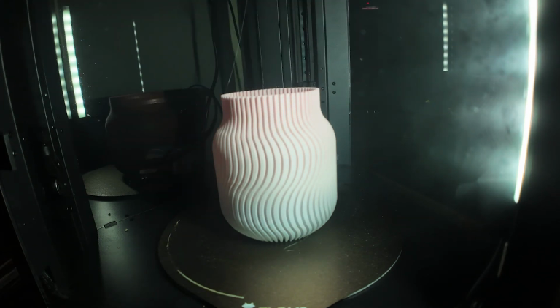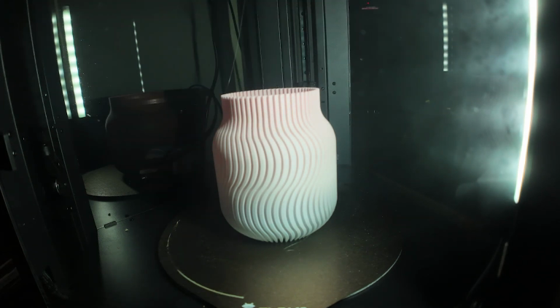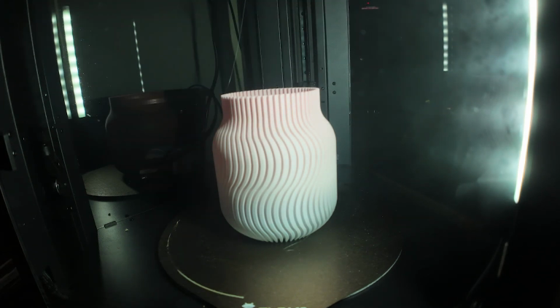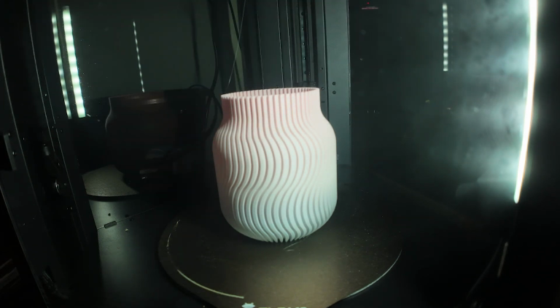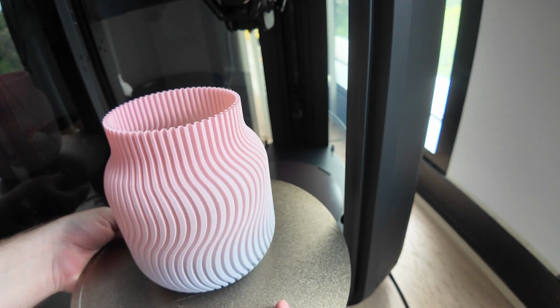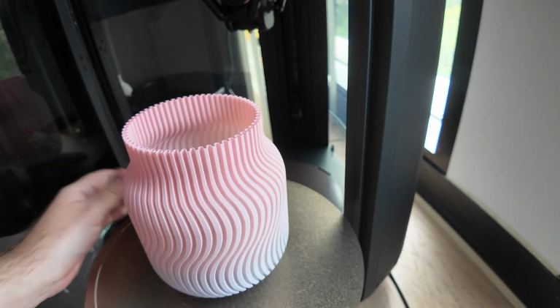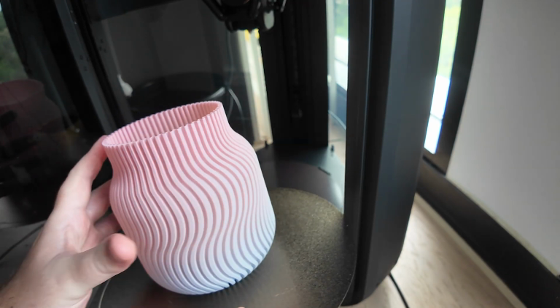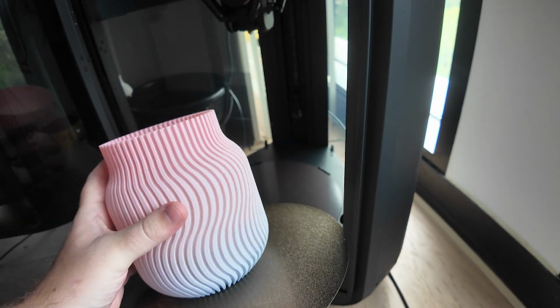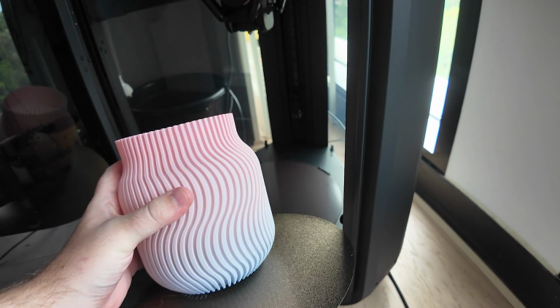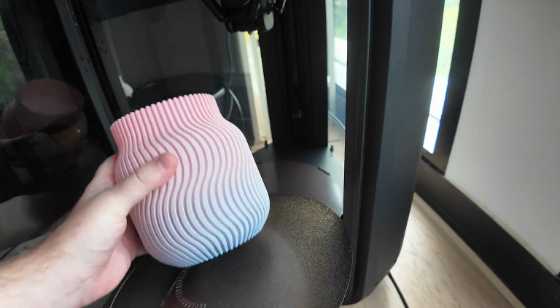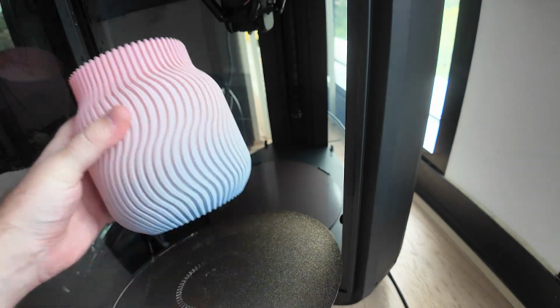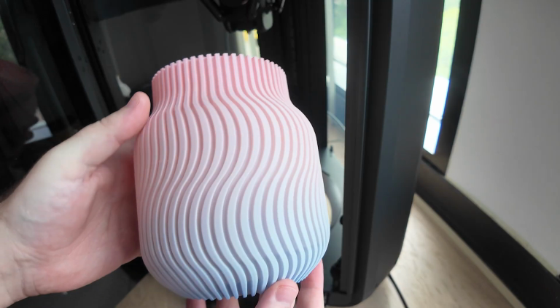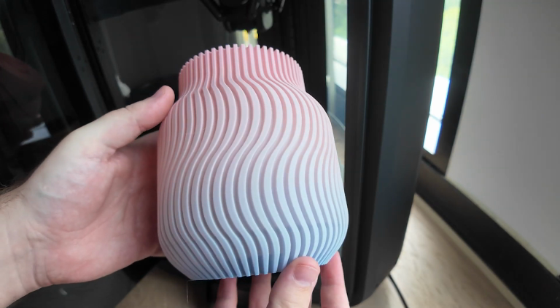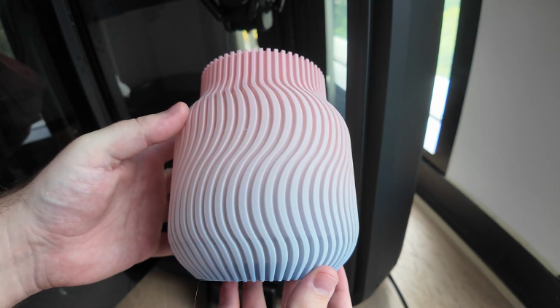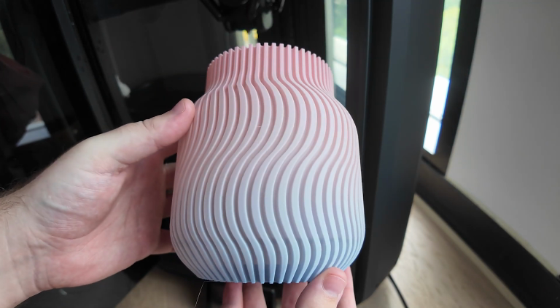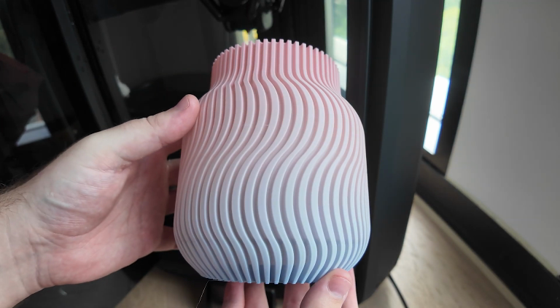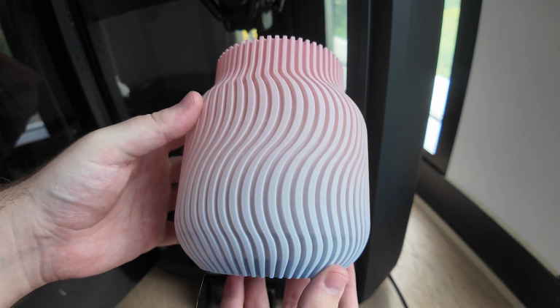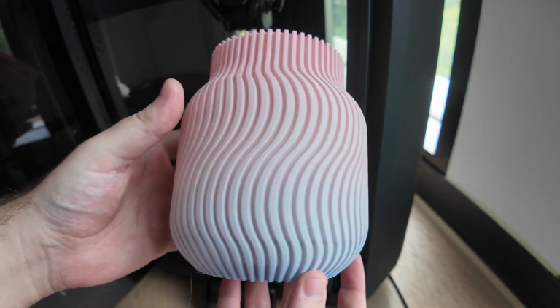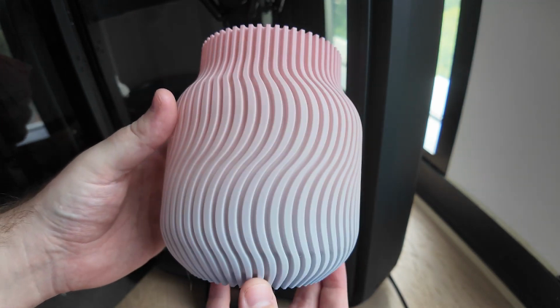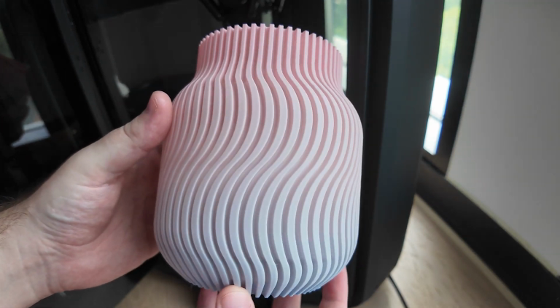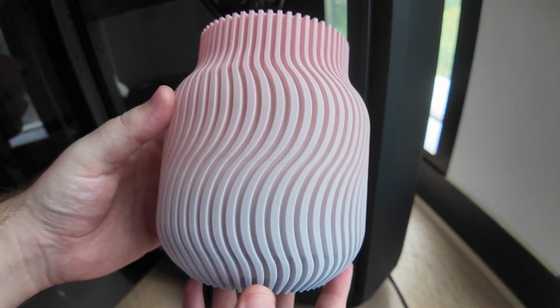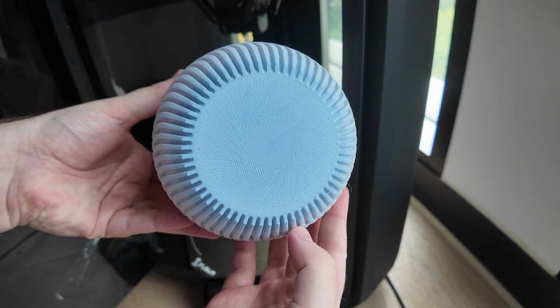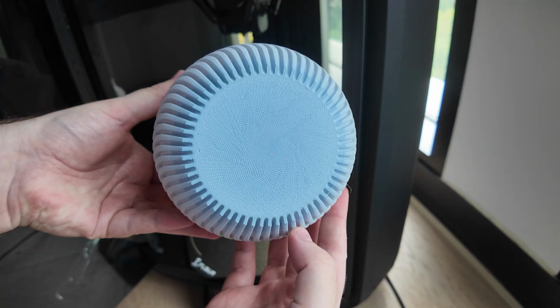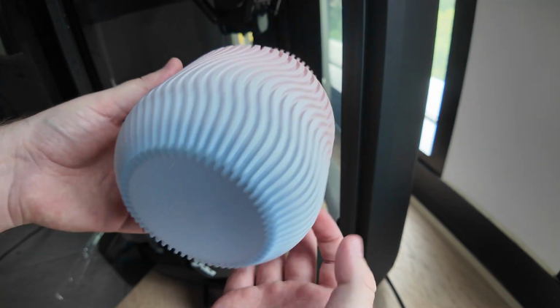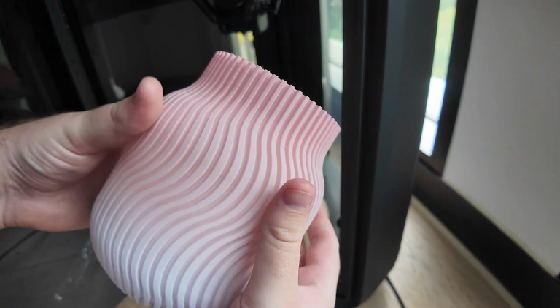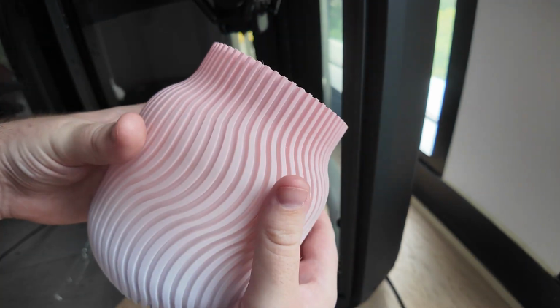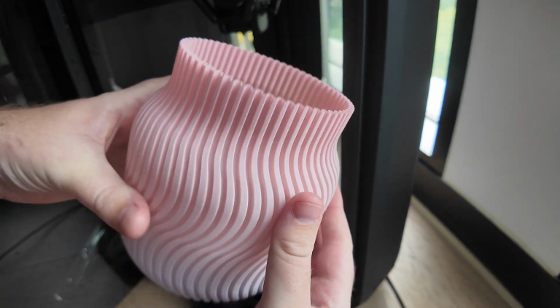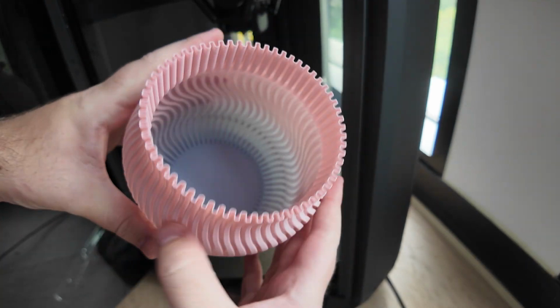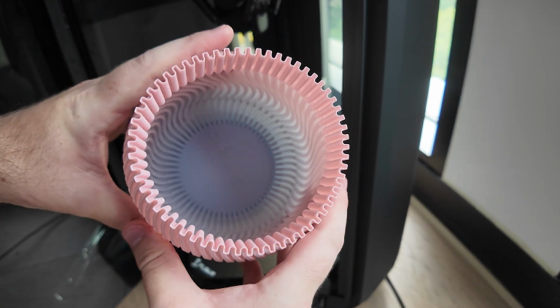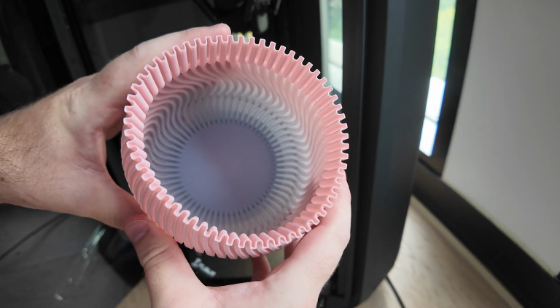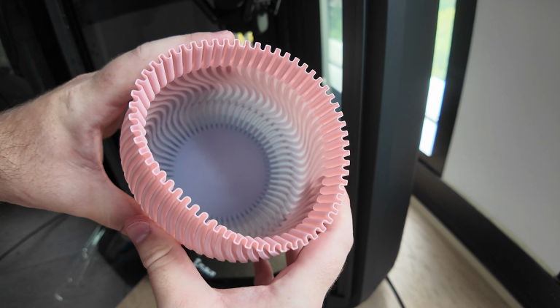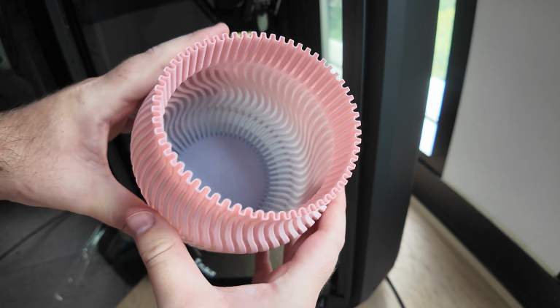This is a simple vase I printed in vase mode with multicolour PLA, and thankfully it came out well — I think the gradient is very satisfying.